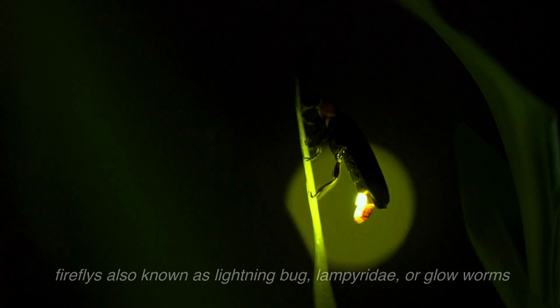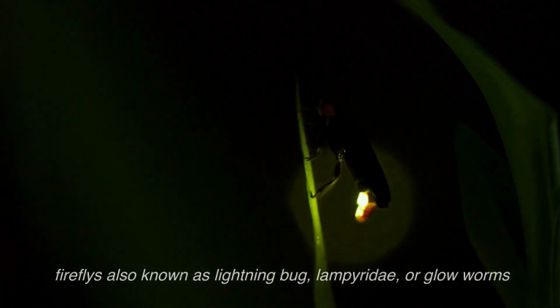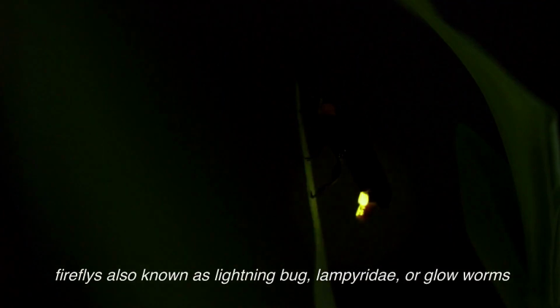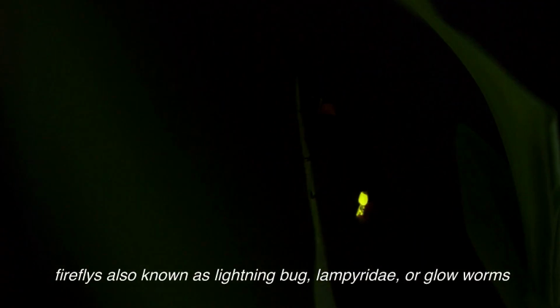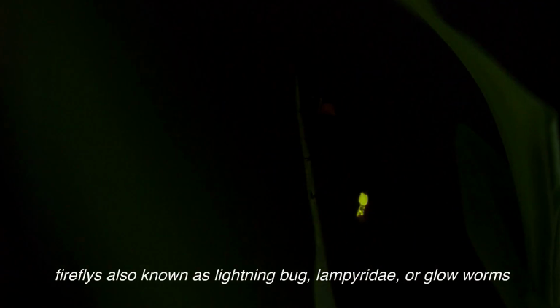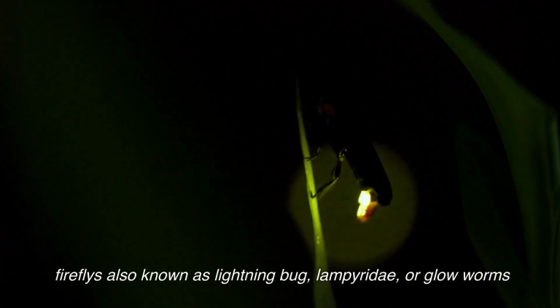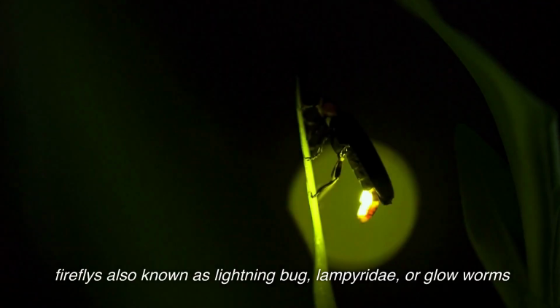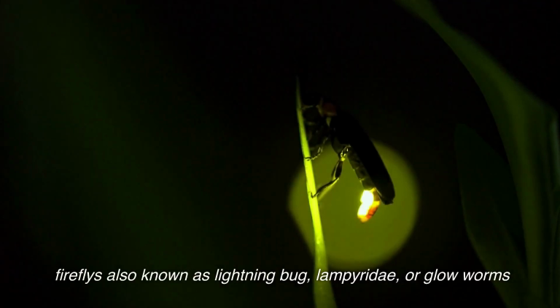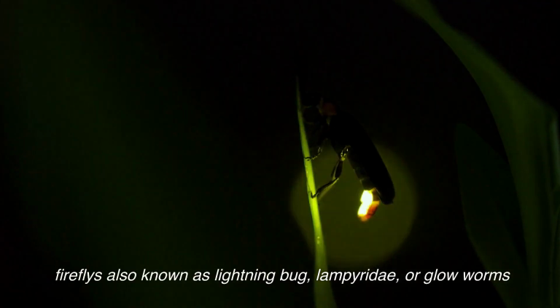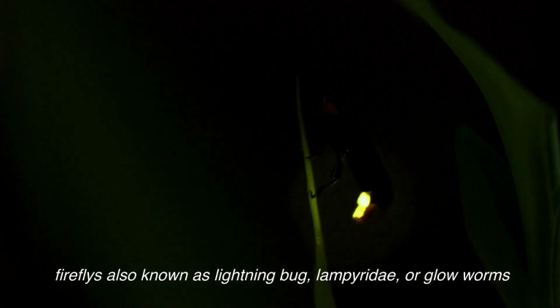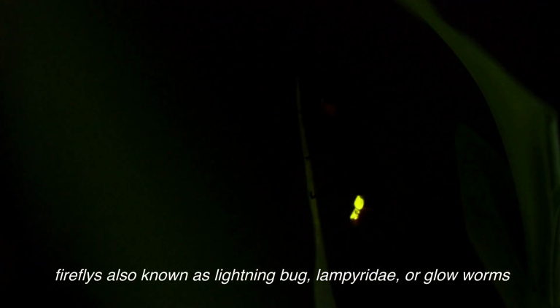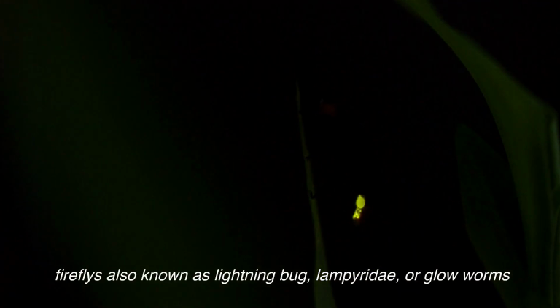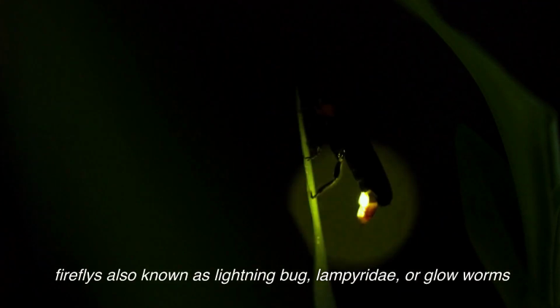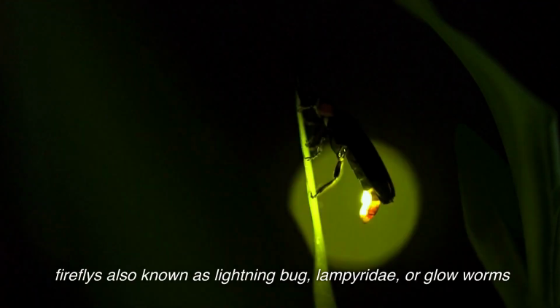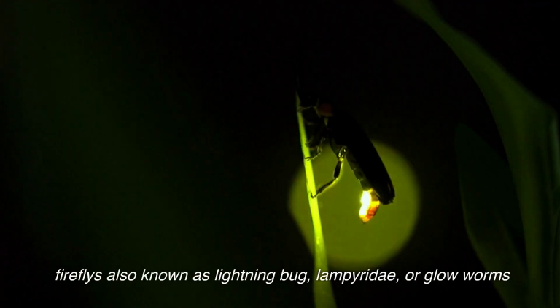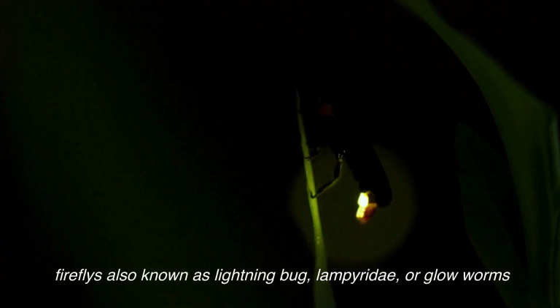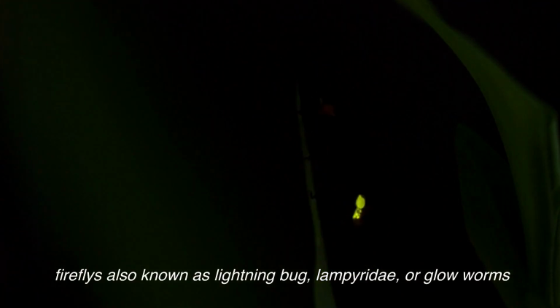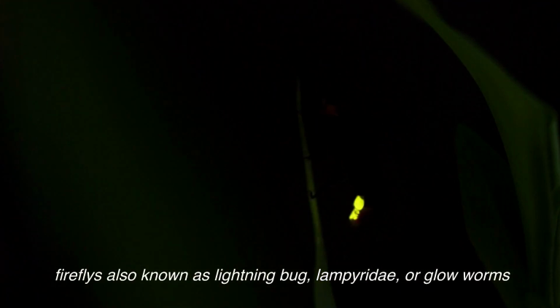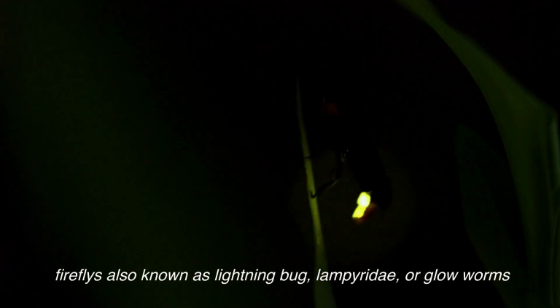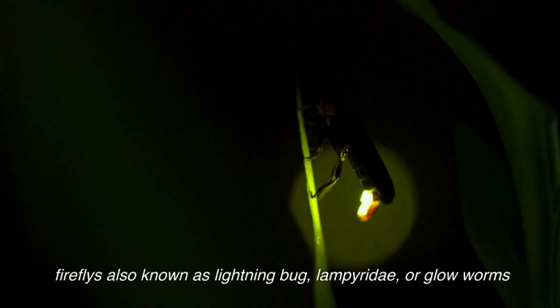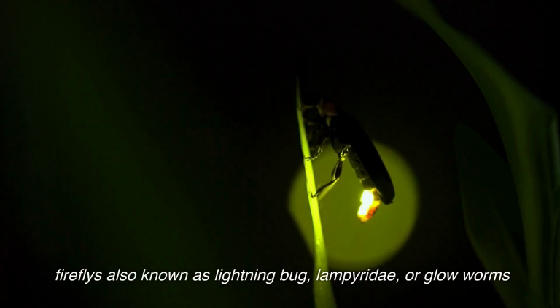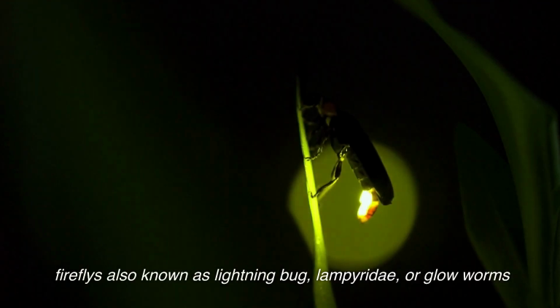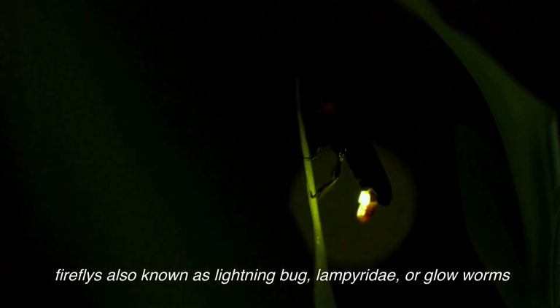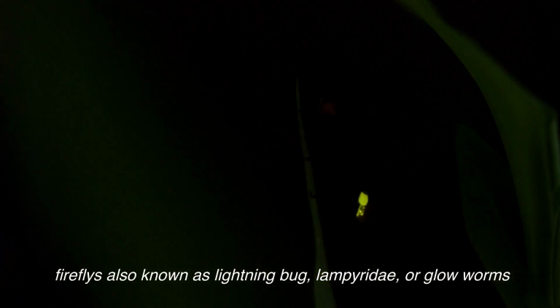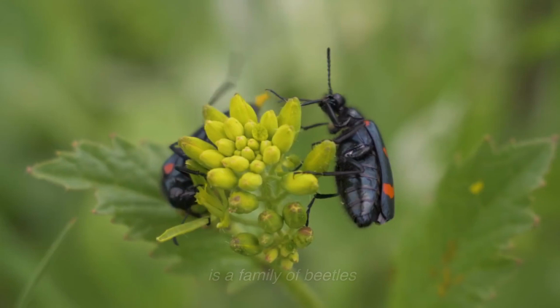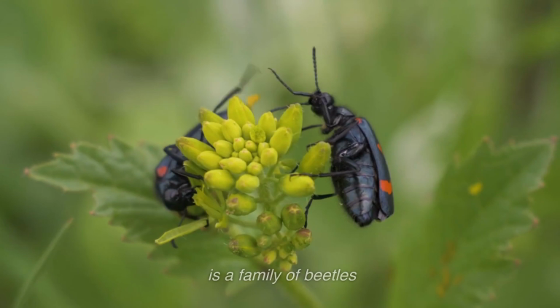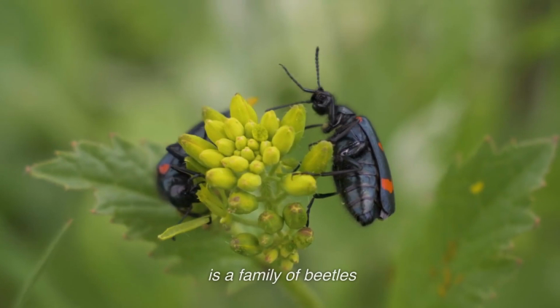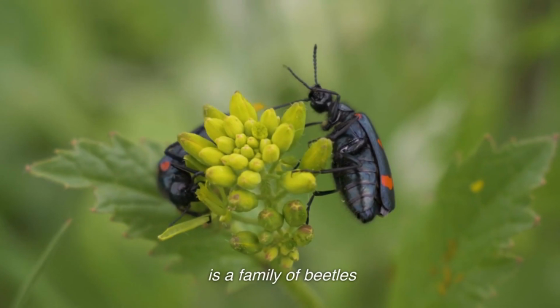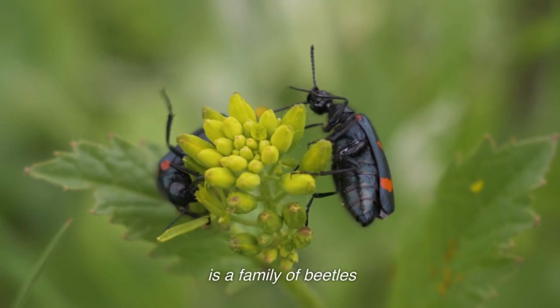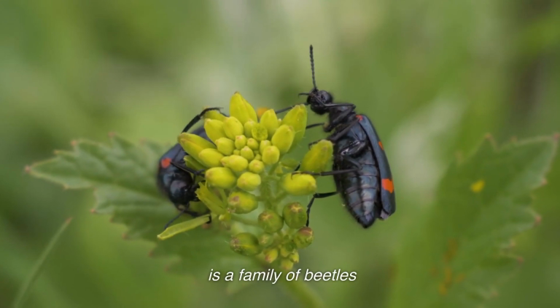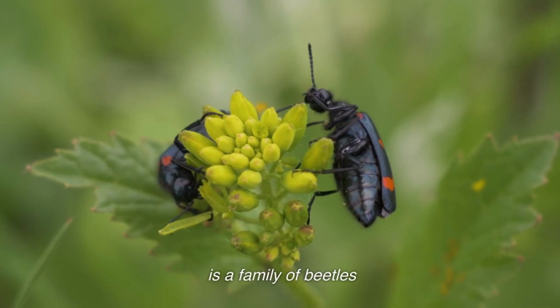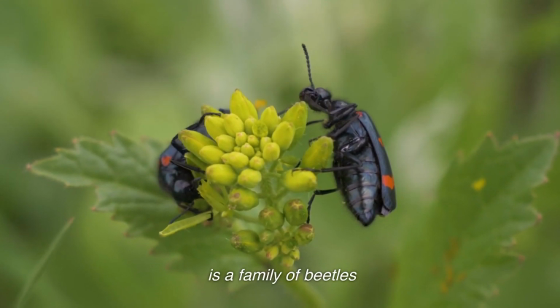Fireflies, also known as lightning bugs, Lampyridae, or glowworms, are a family of beetles.